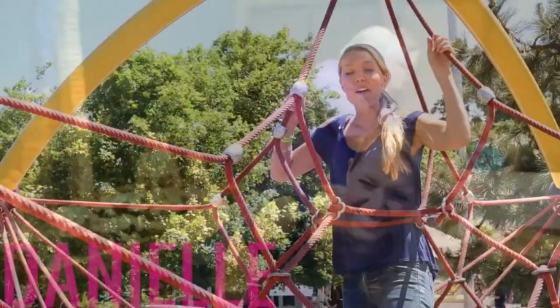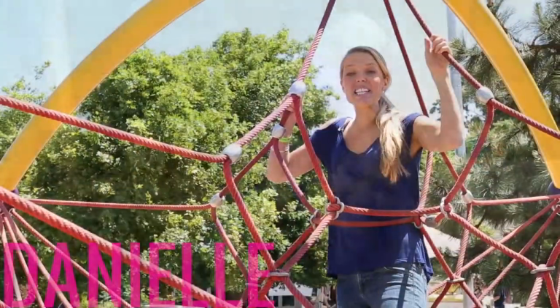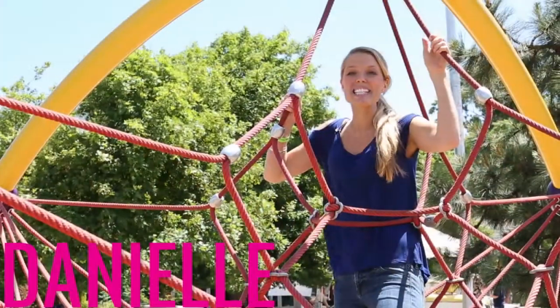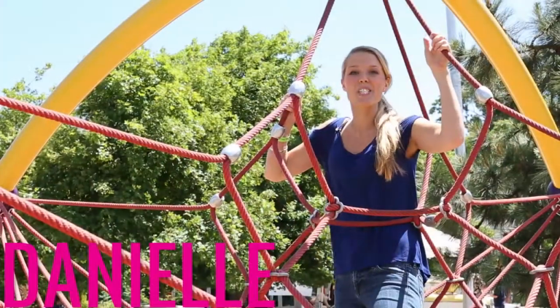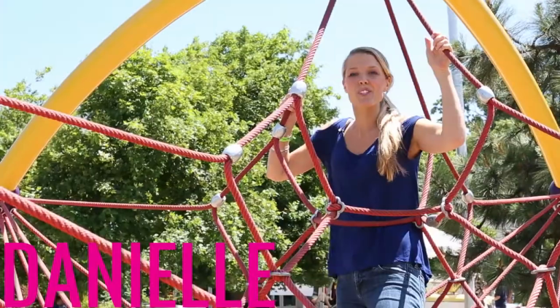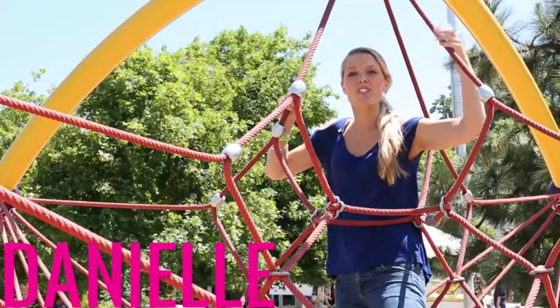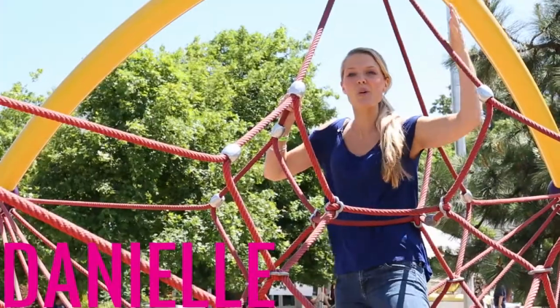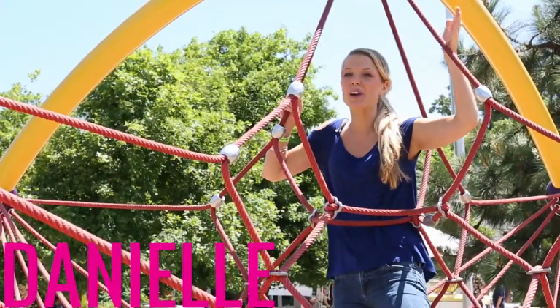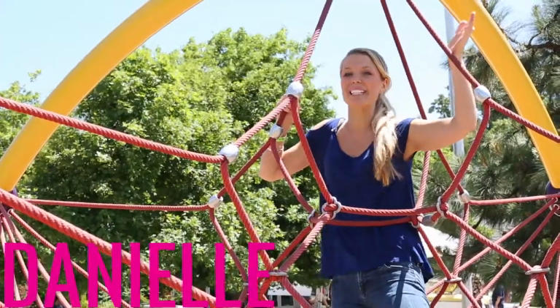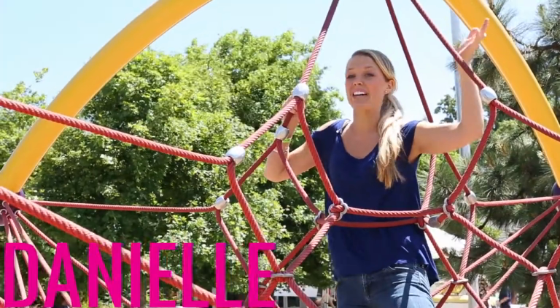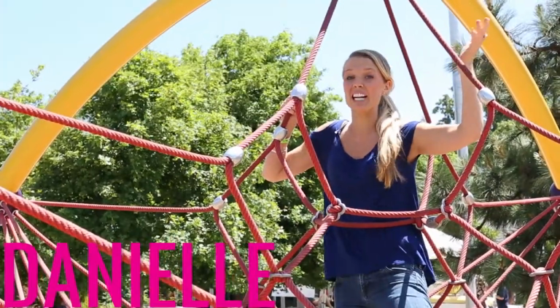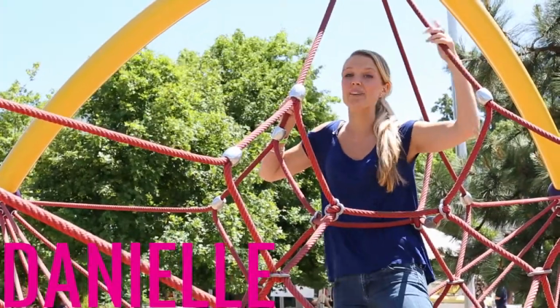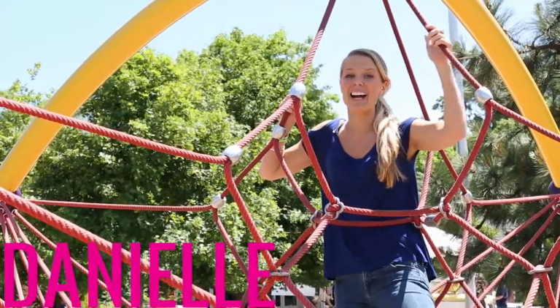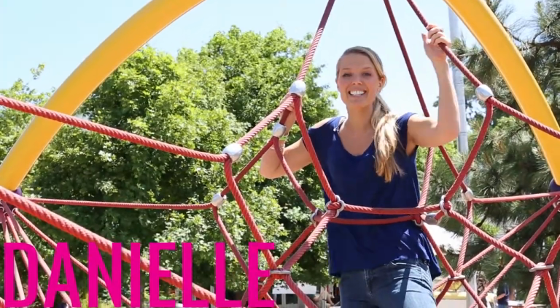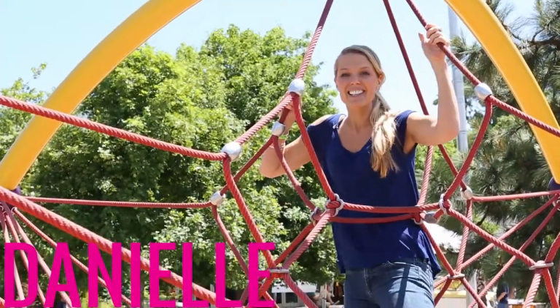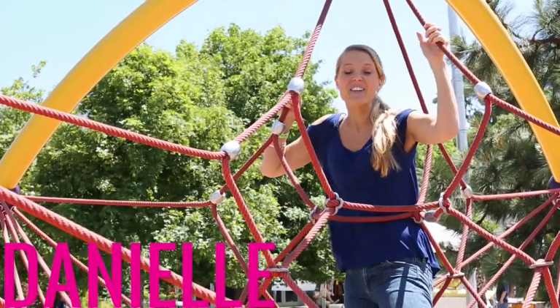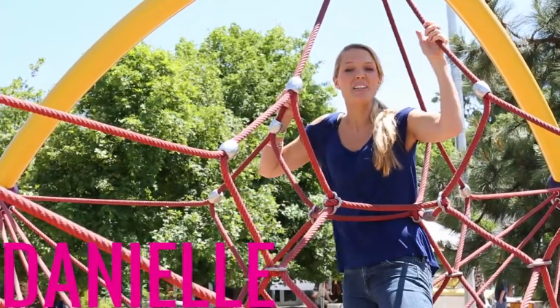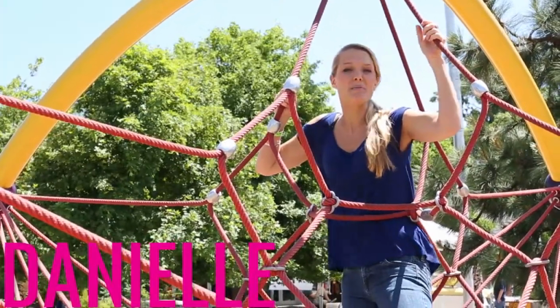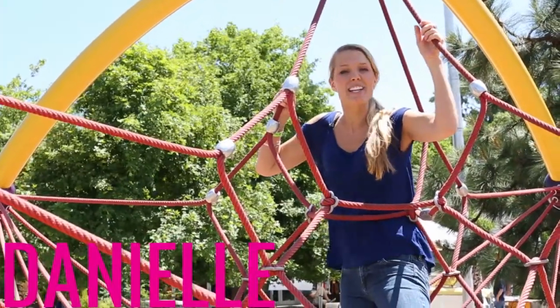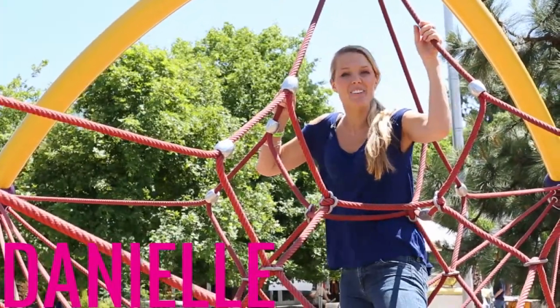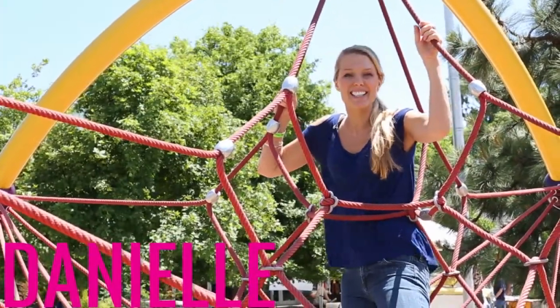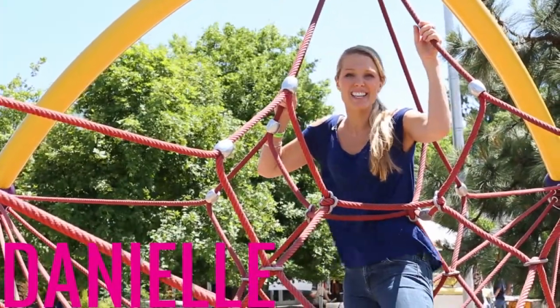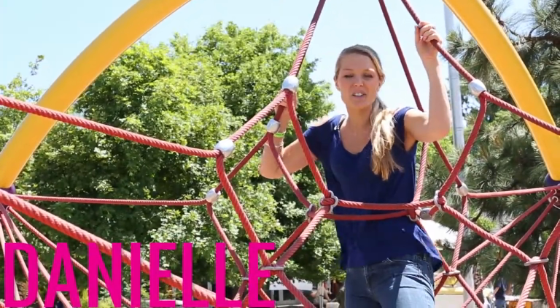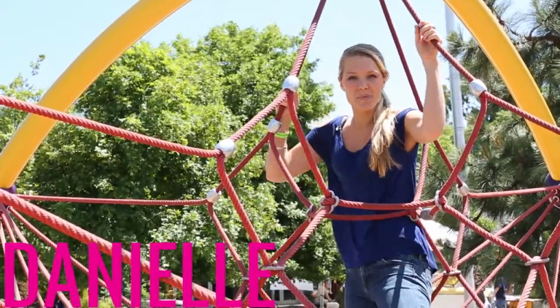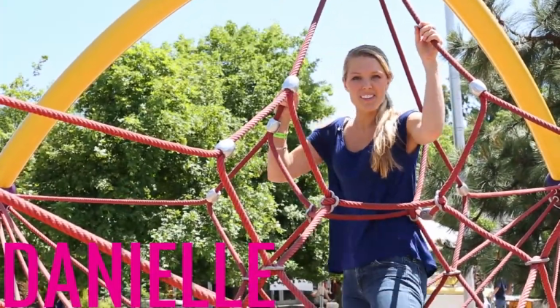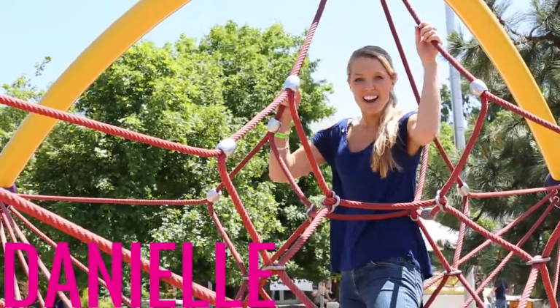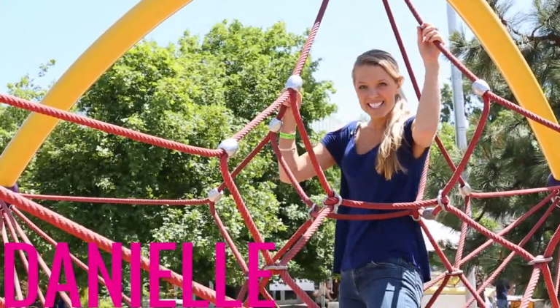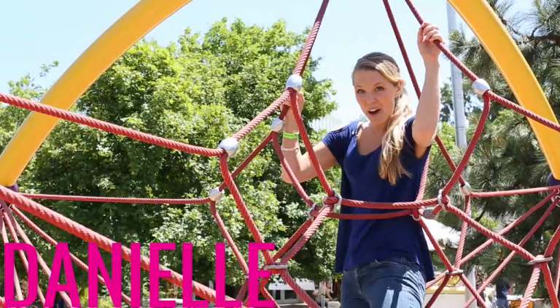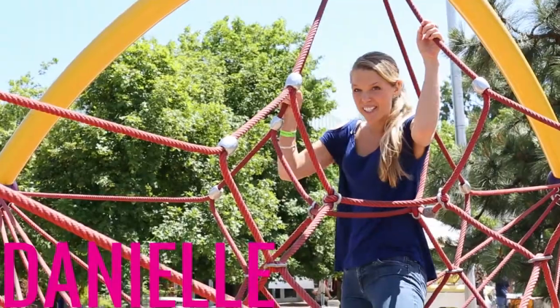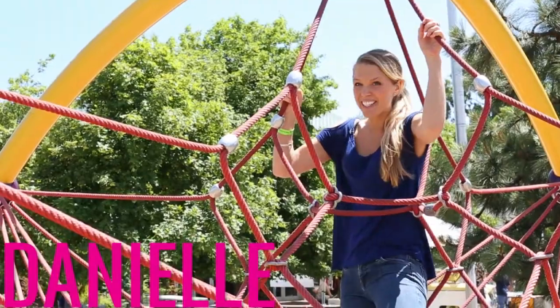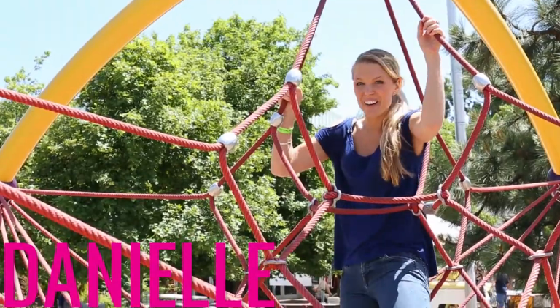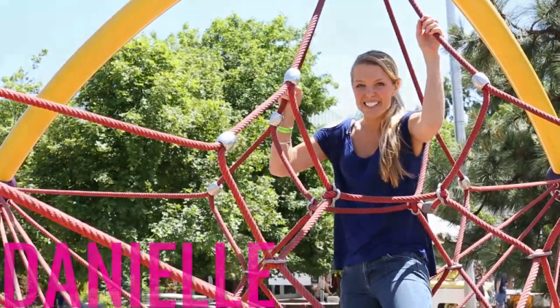Everything at ScienceWorks is so interactive and action-packed. You've got to make a plan to come check this out soon. I'm Danielle with Uniquely Rogues.